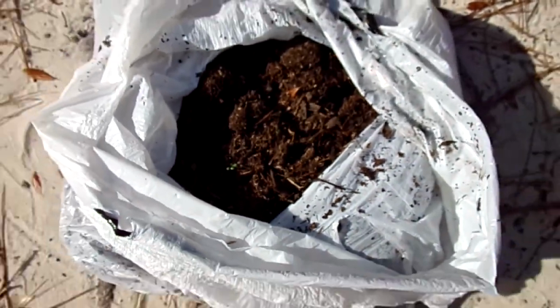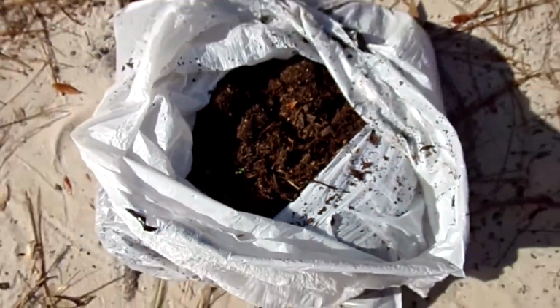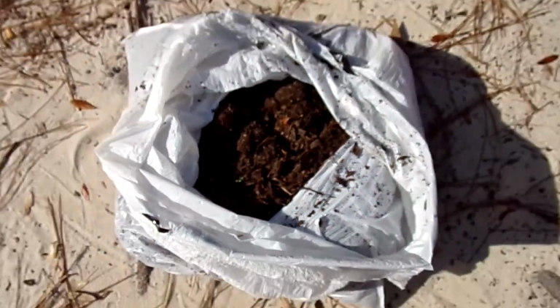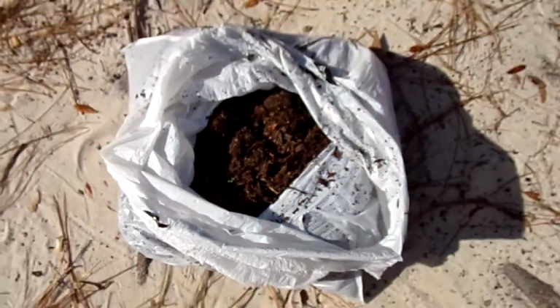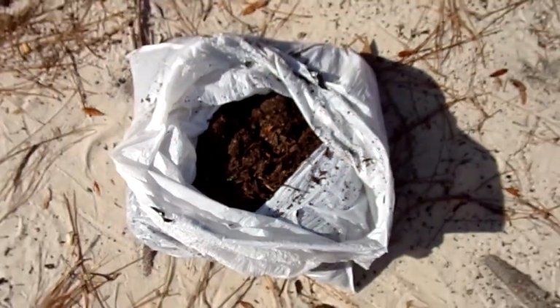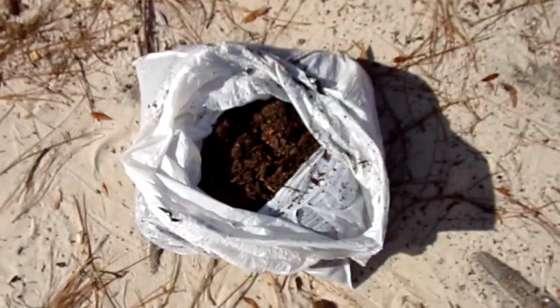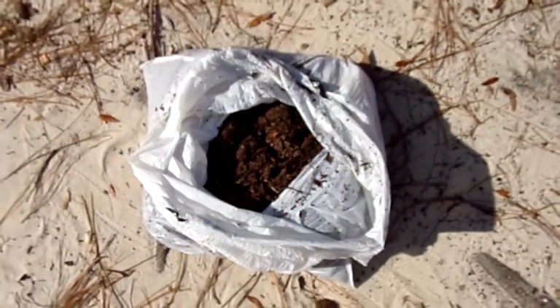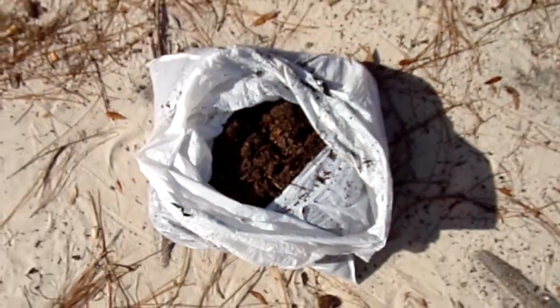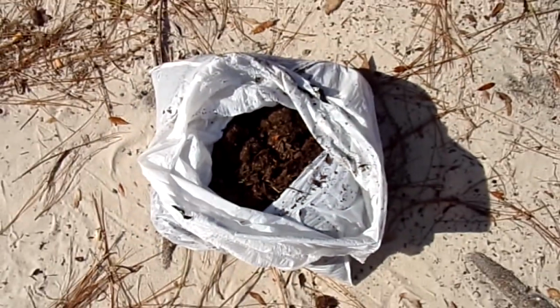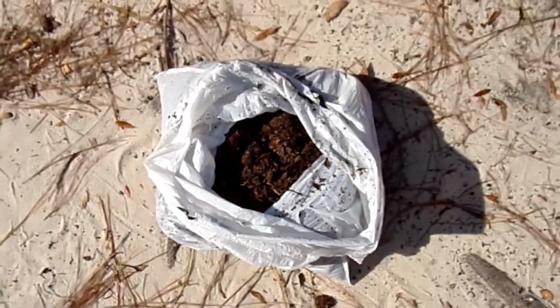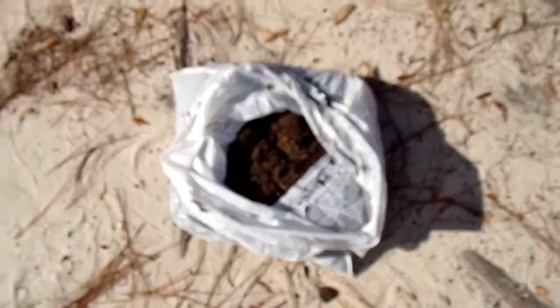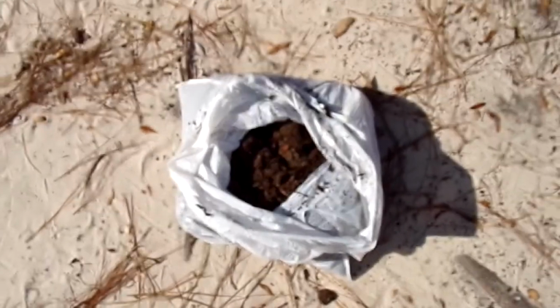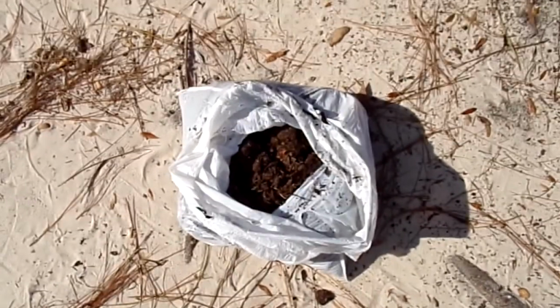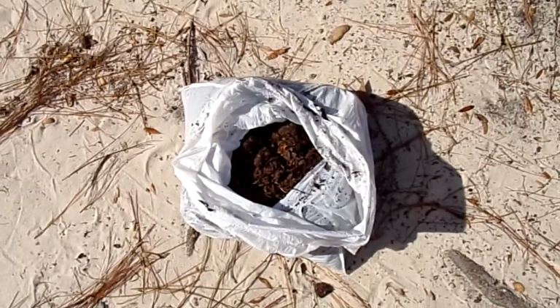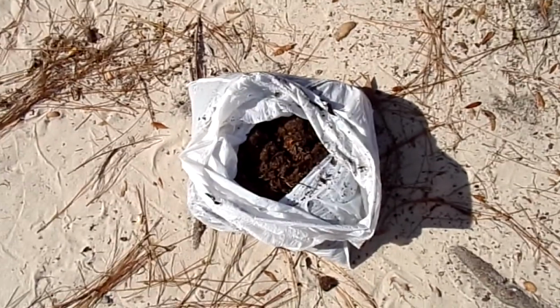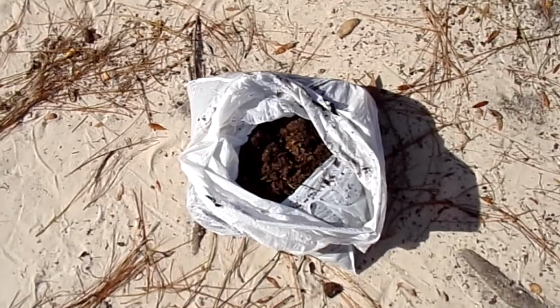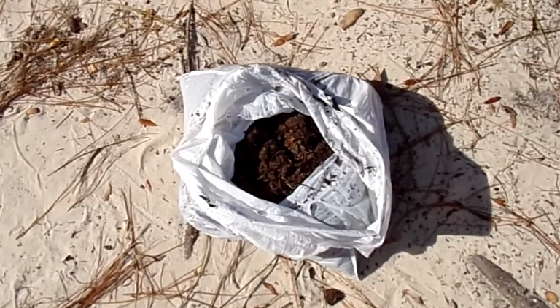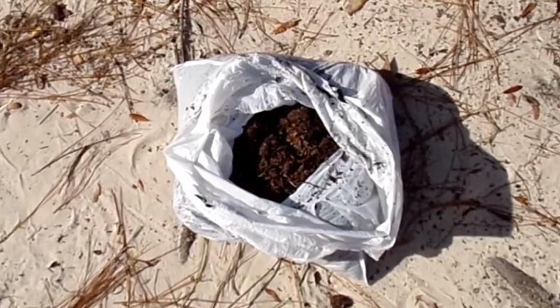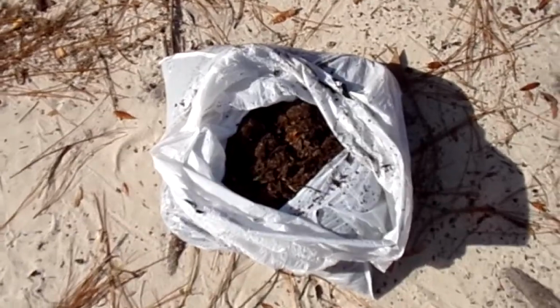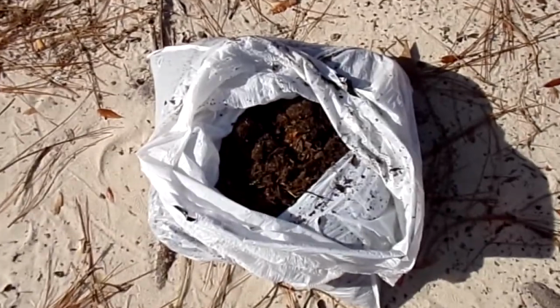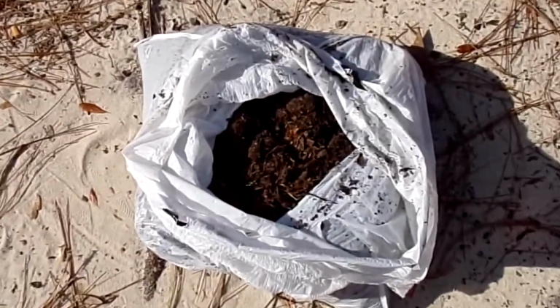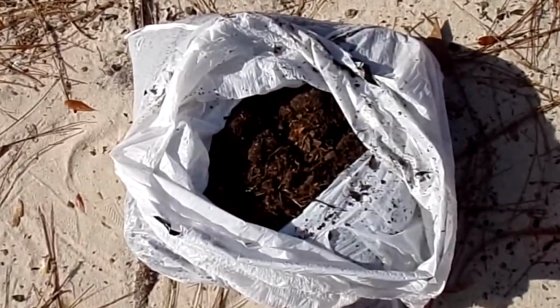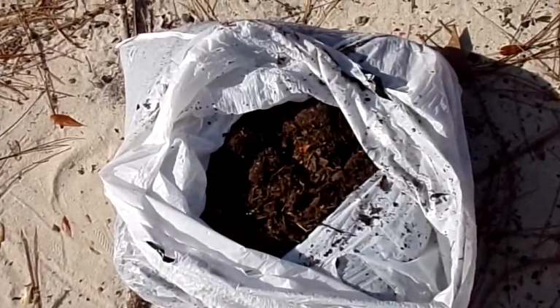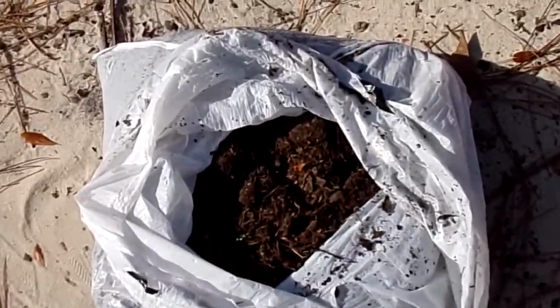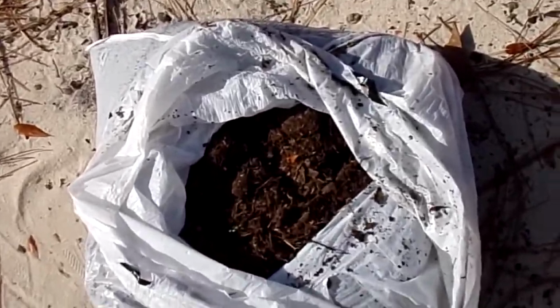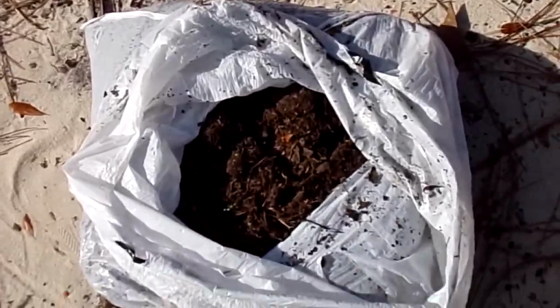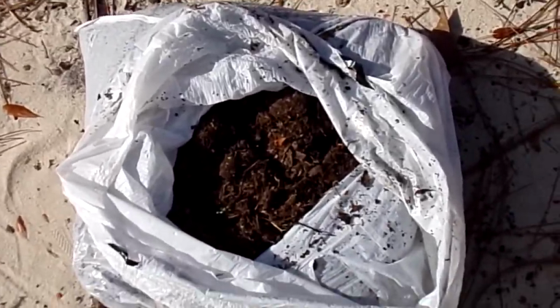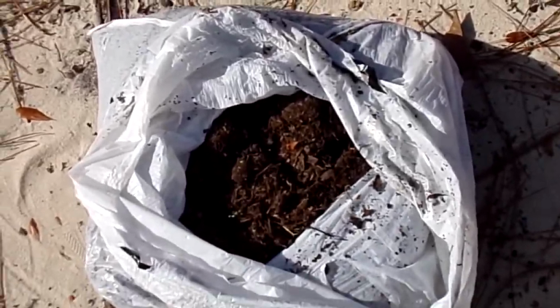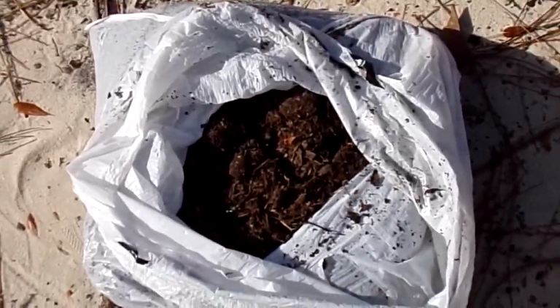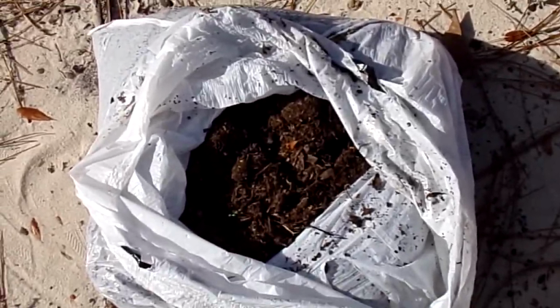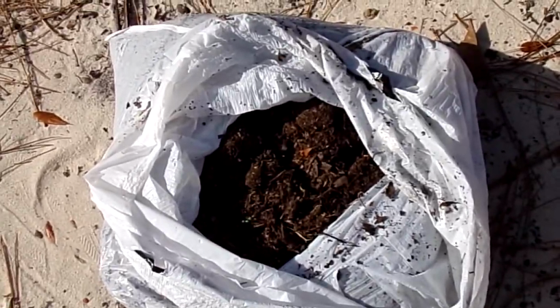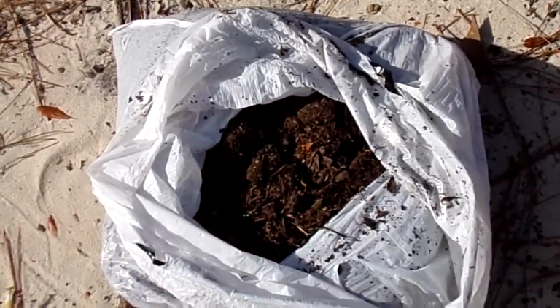Worst case scenario, you might have to add some perlite, but it's pretty much the best you can get. Let me show you where I got this.